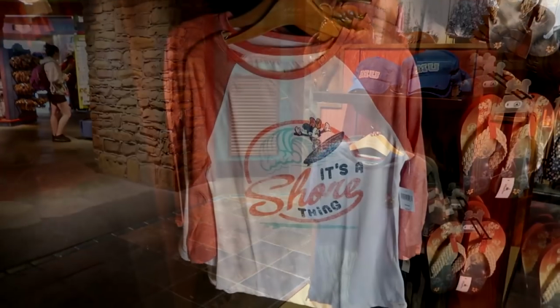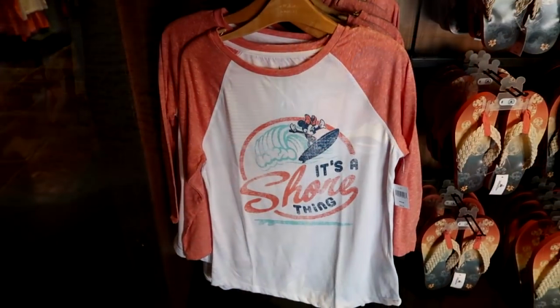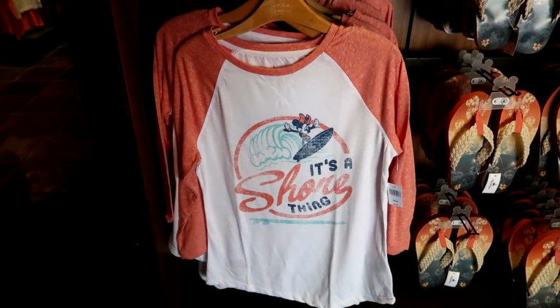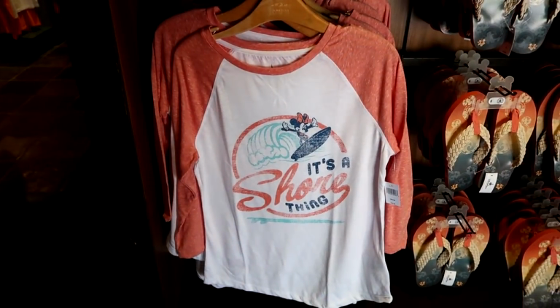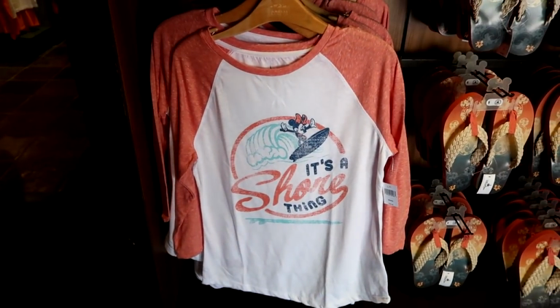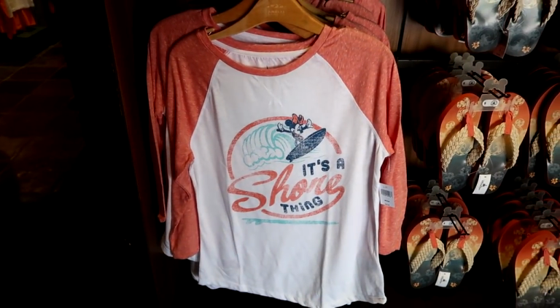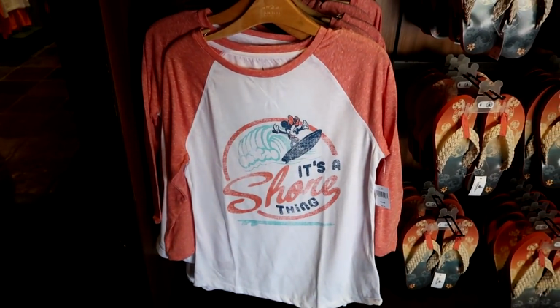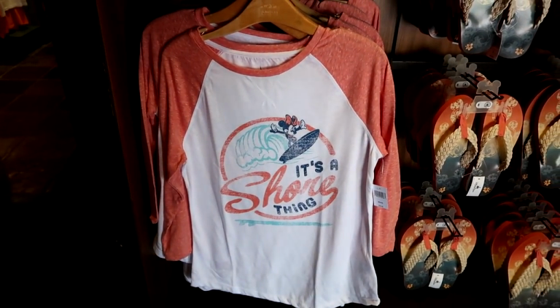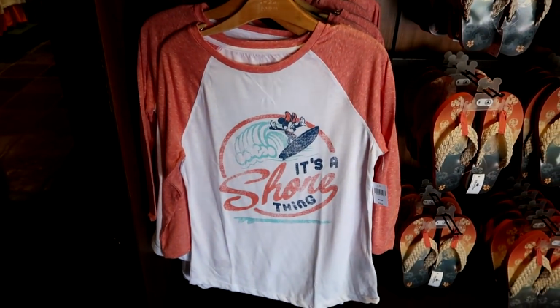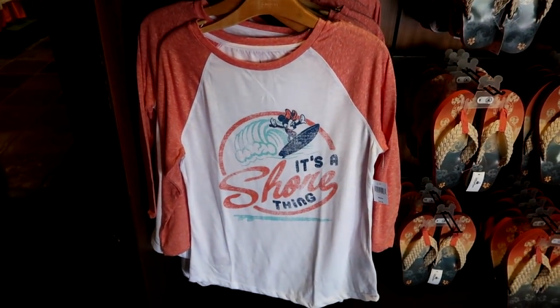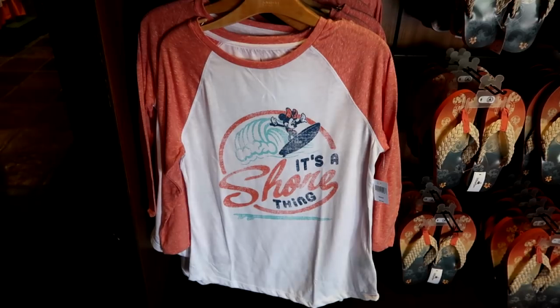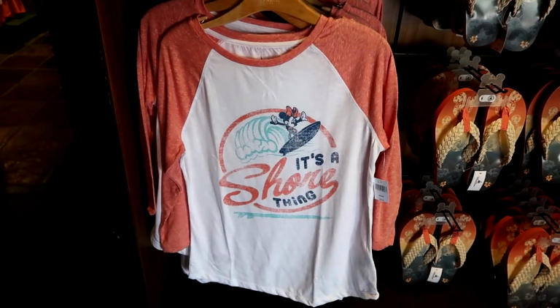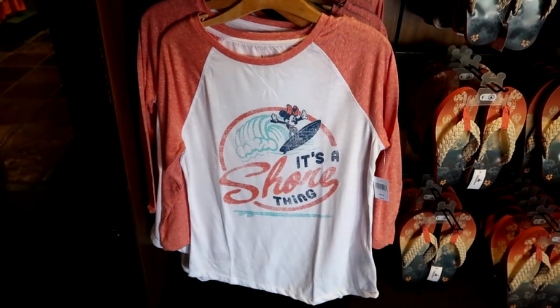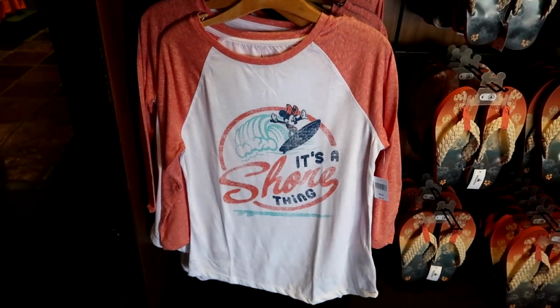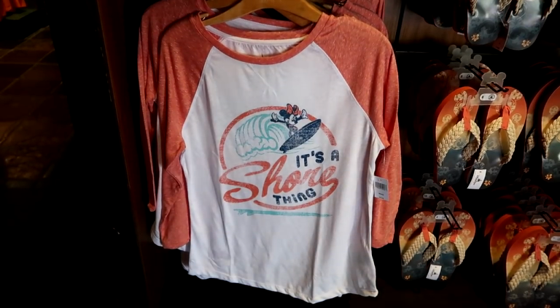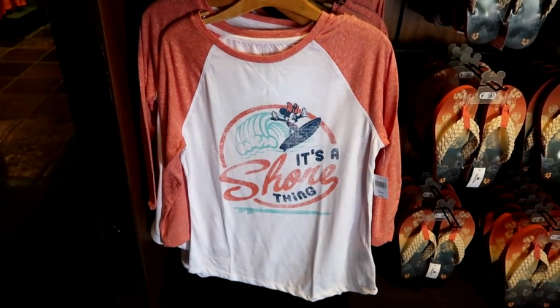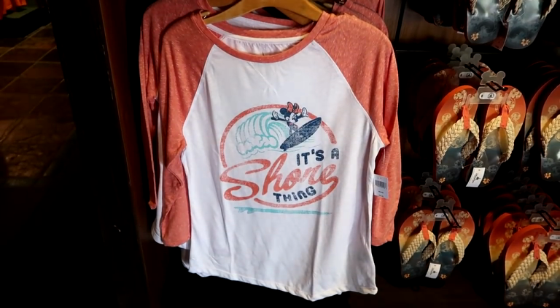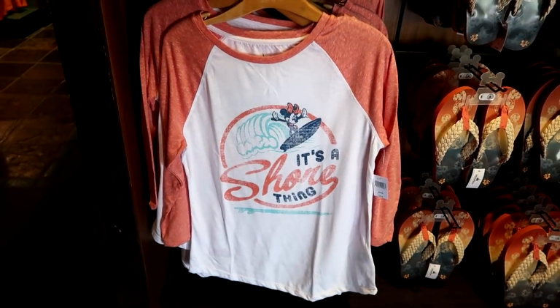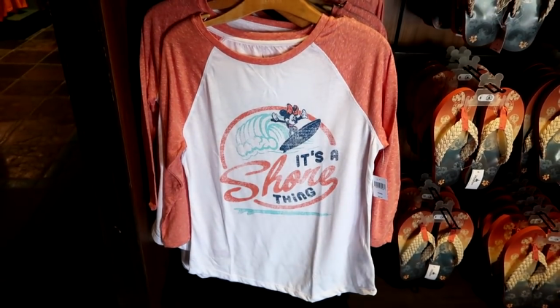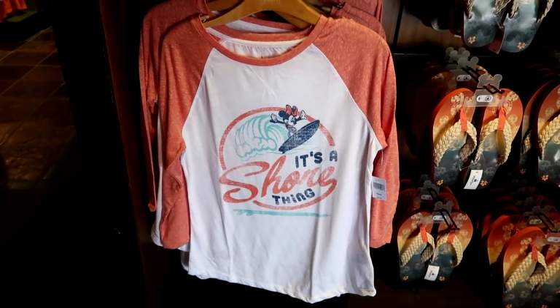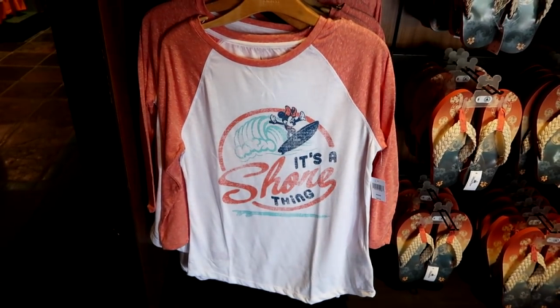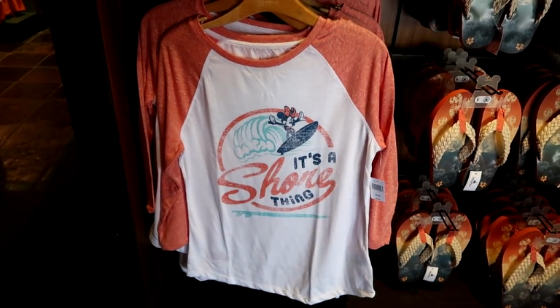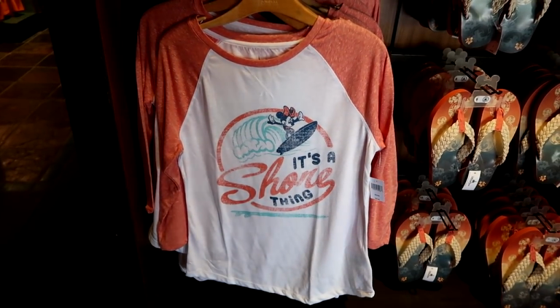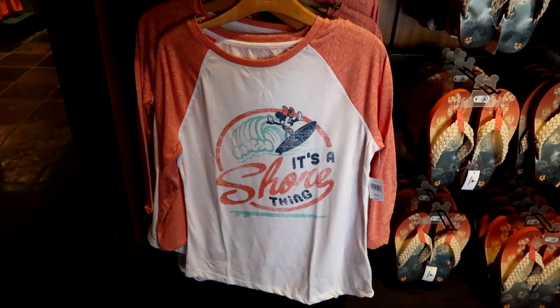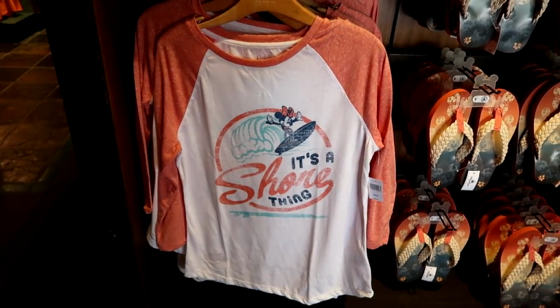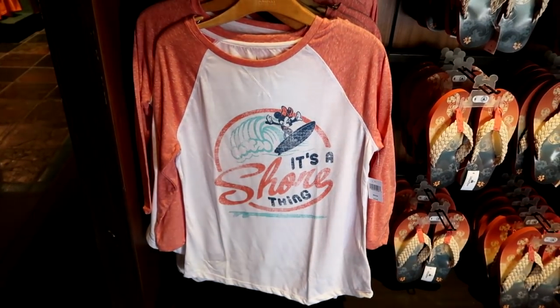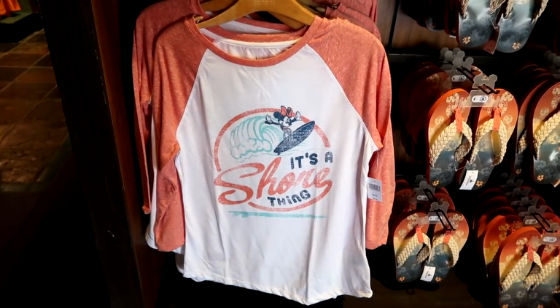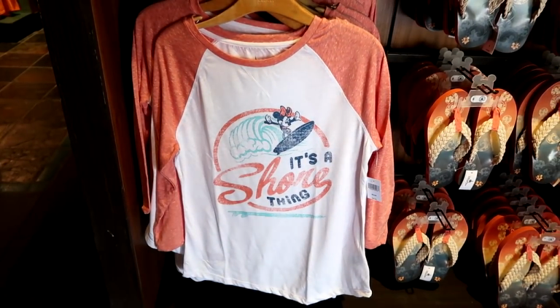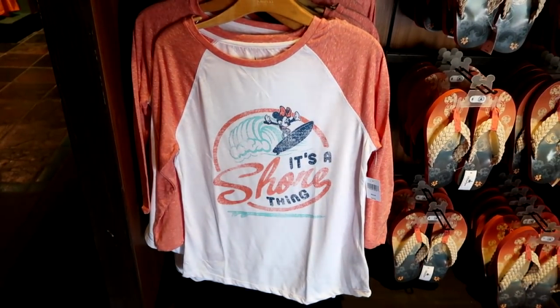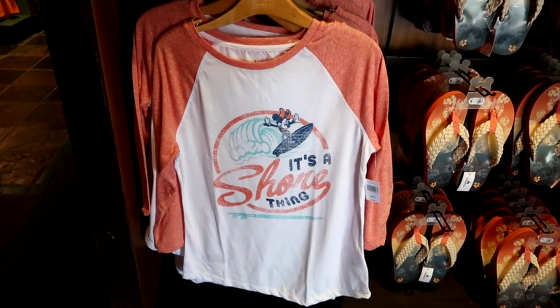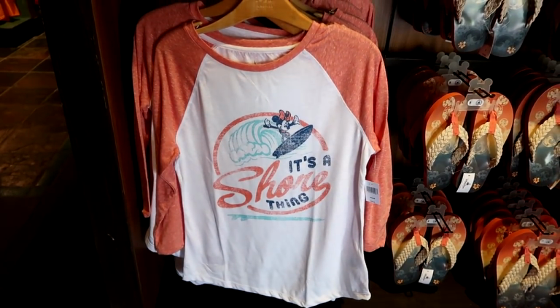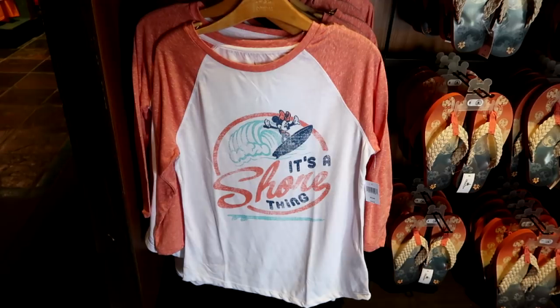What a cute top for summer — it's a sure thing with Minnie Mouse. This comes in sizes up to extra extra large and it's $36.99.